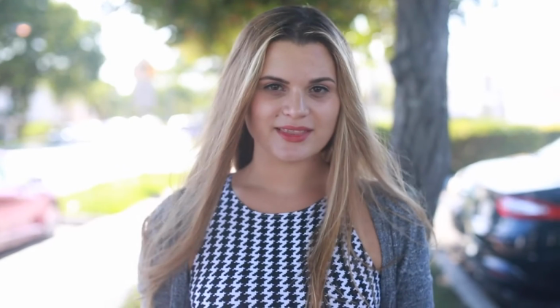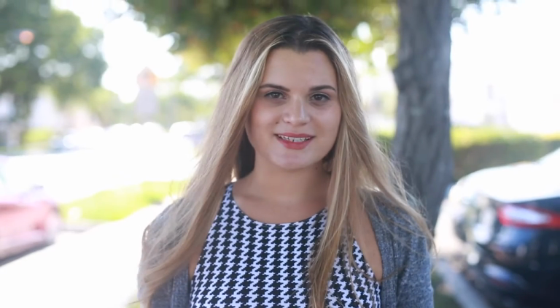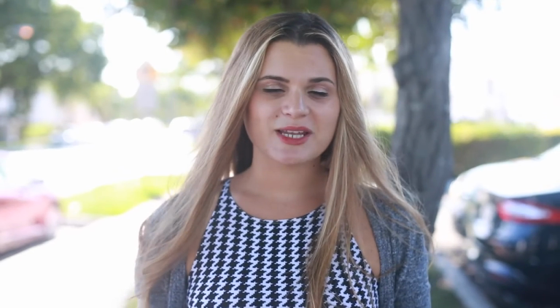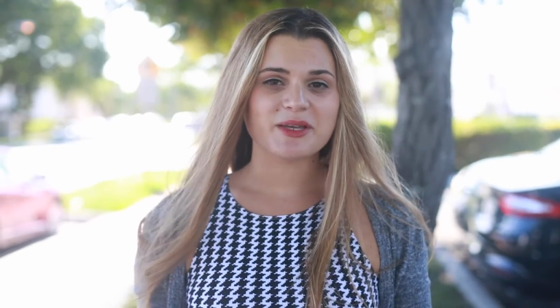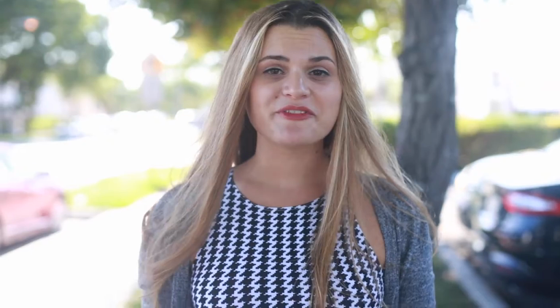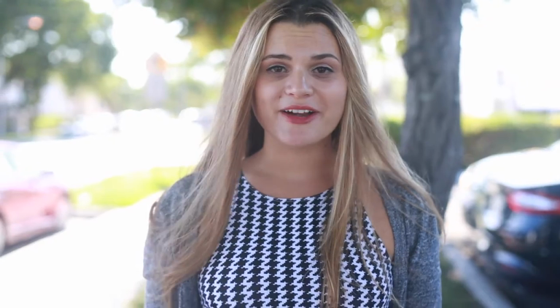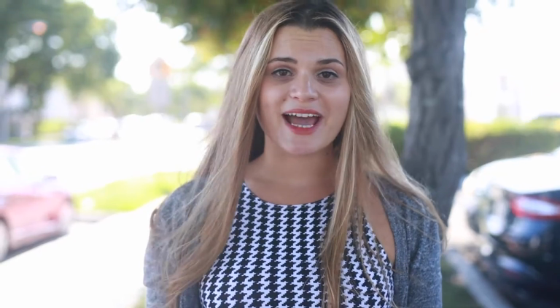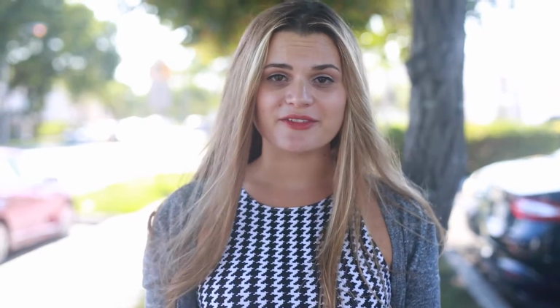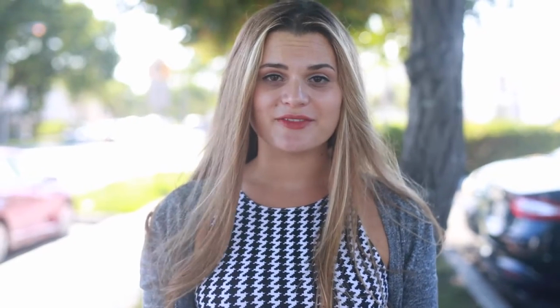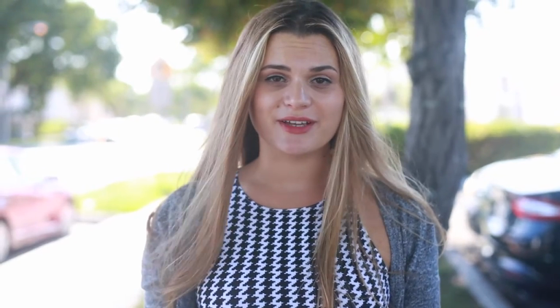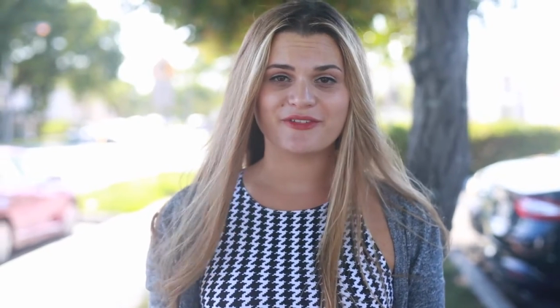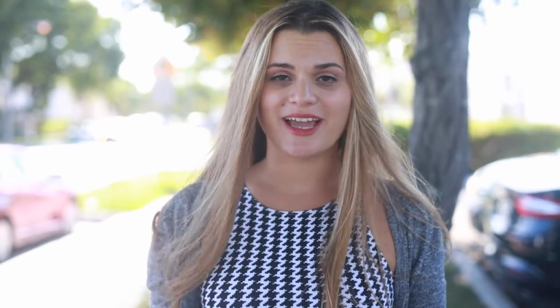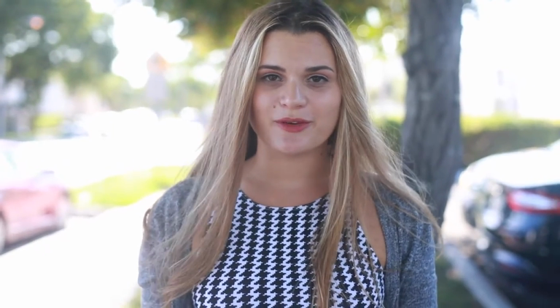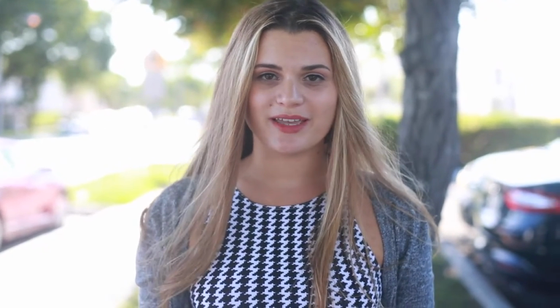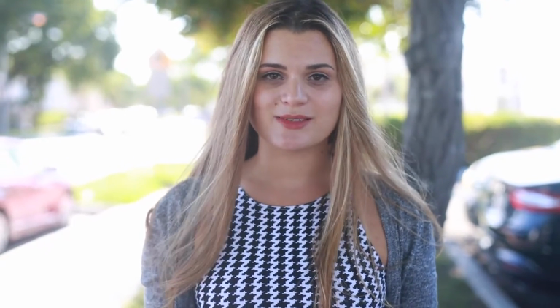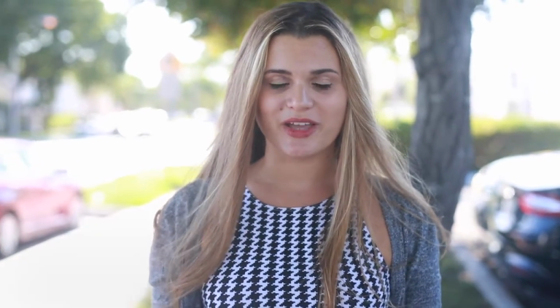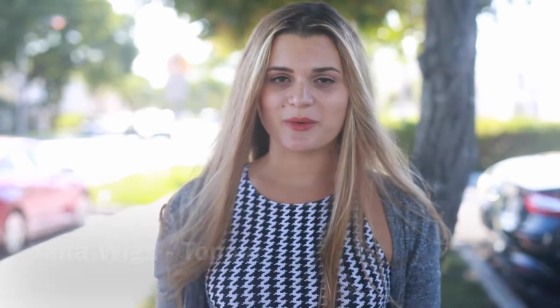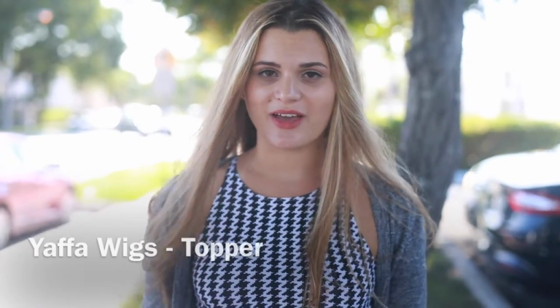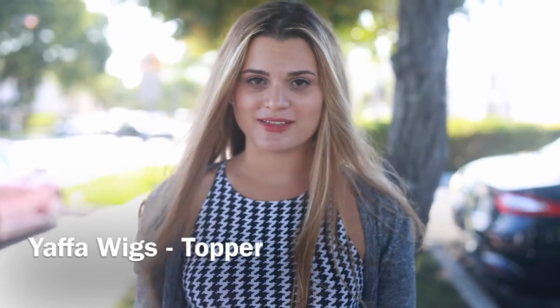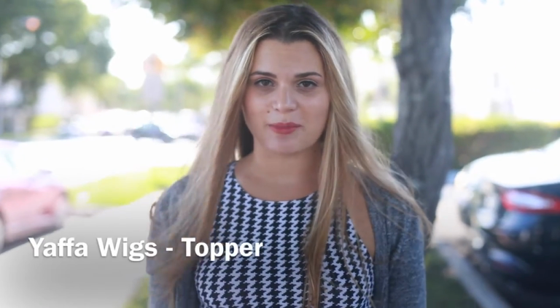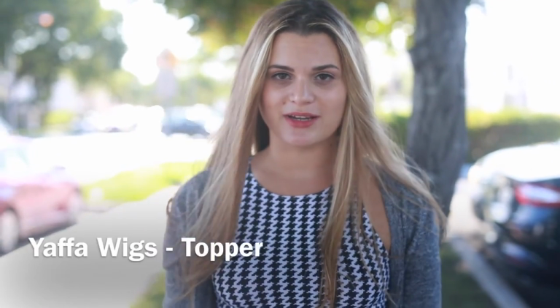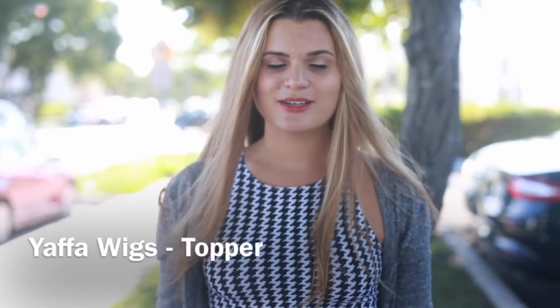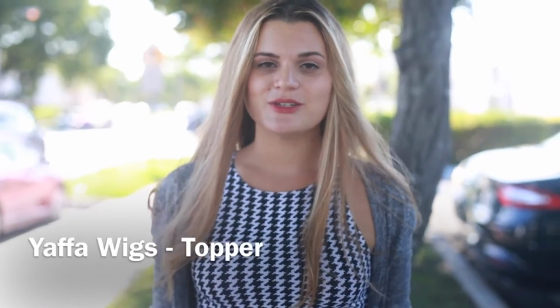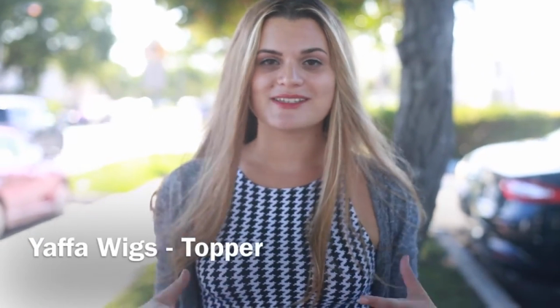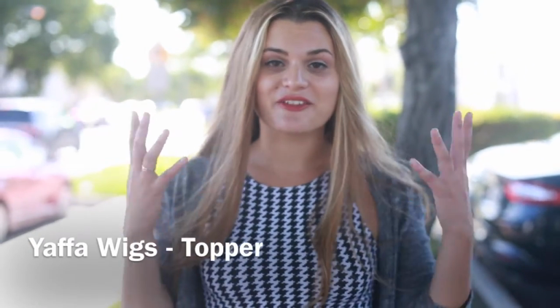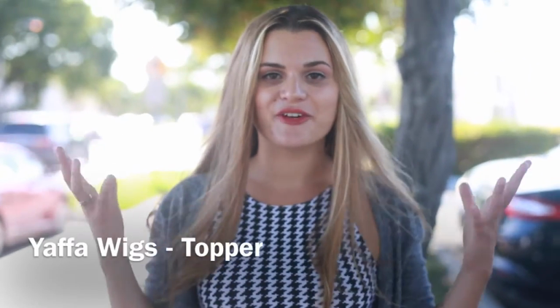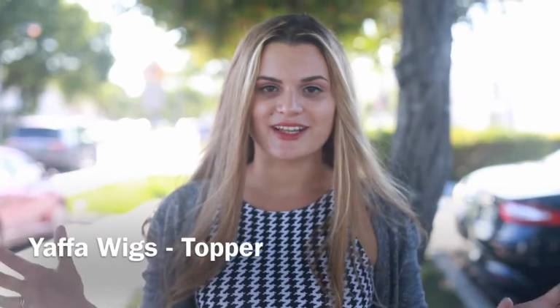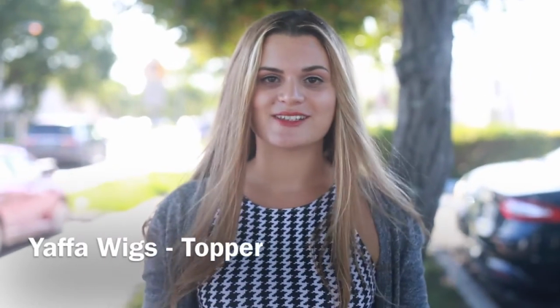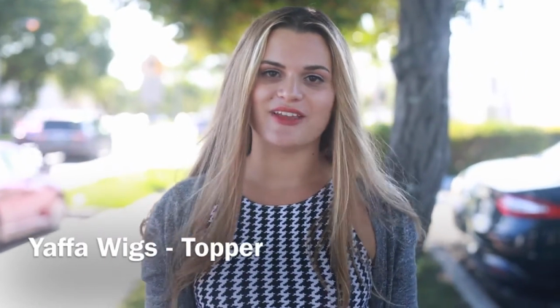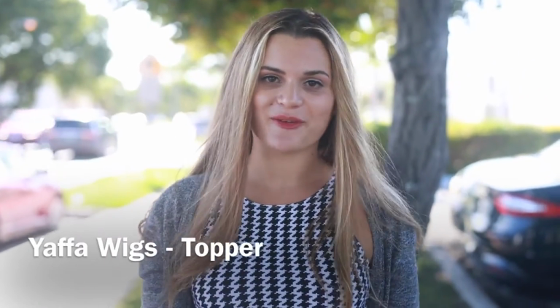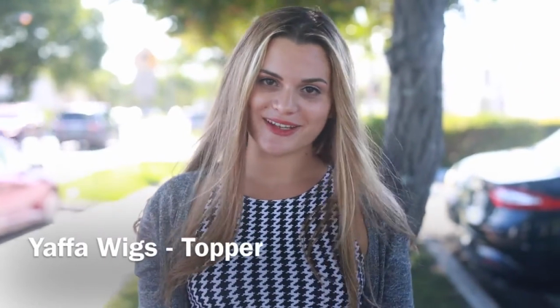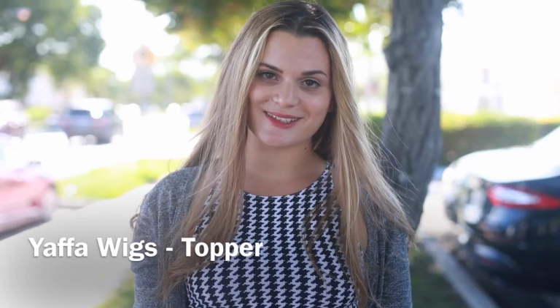This is going to be a before and after video for Yappa wigs, with and without a topper, so you can see the fullness of Yappa wigs.